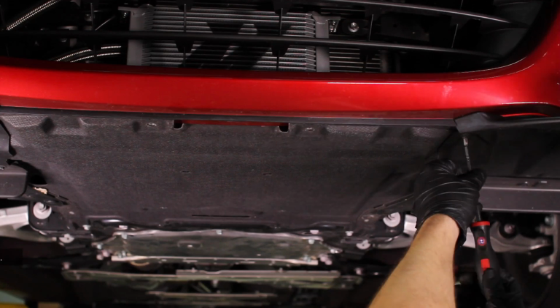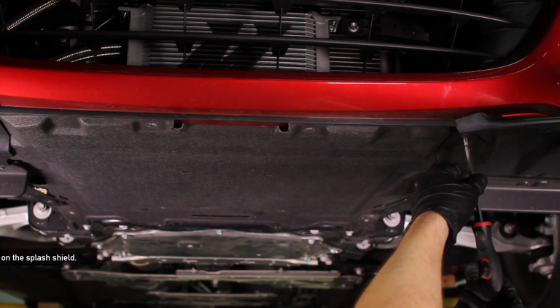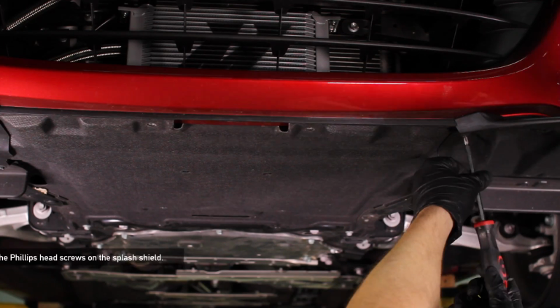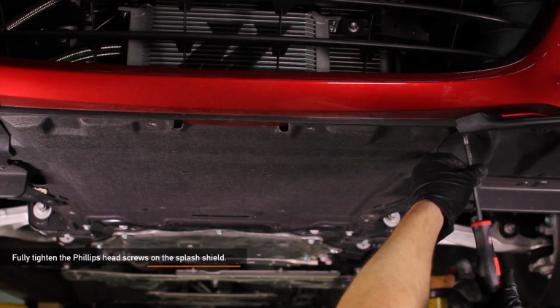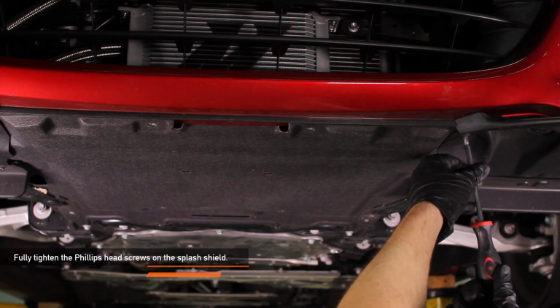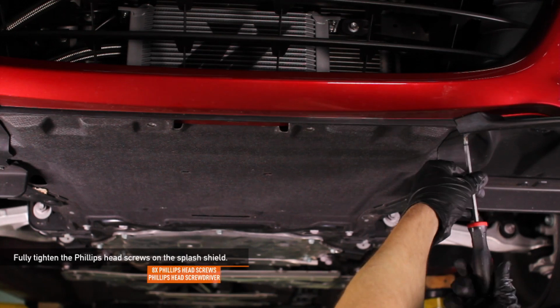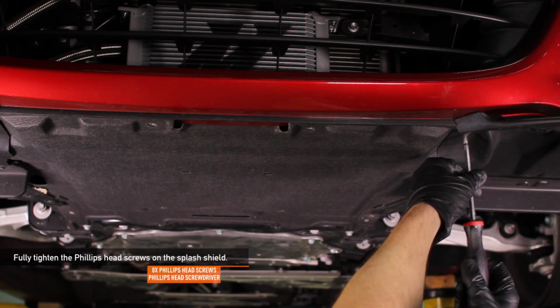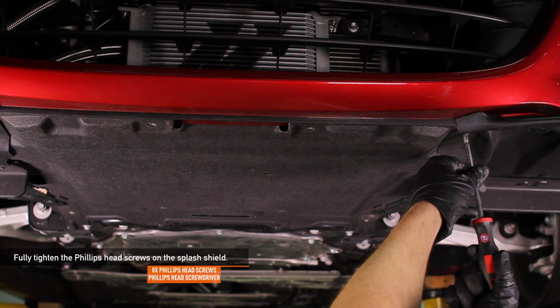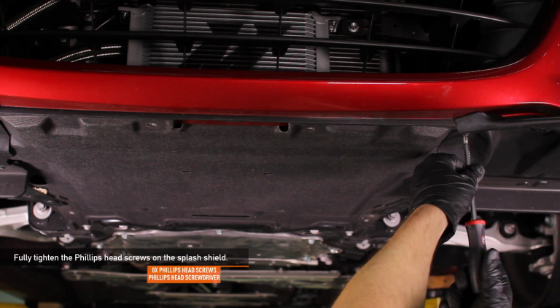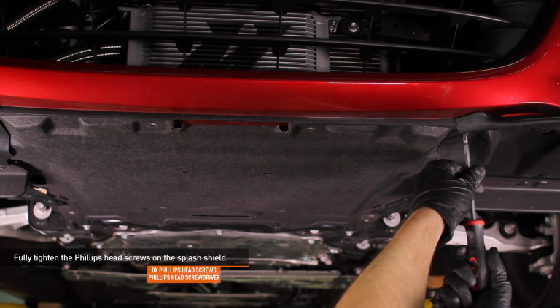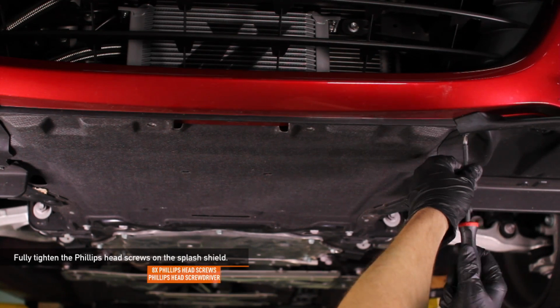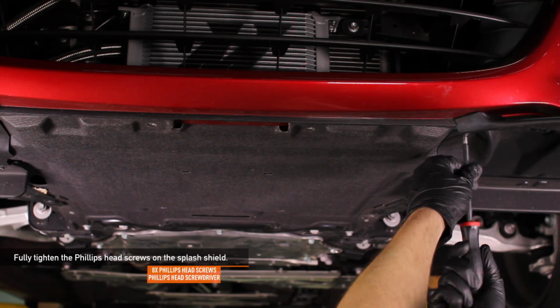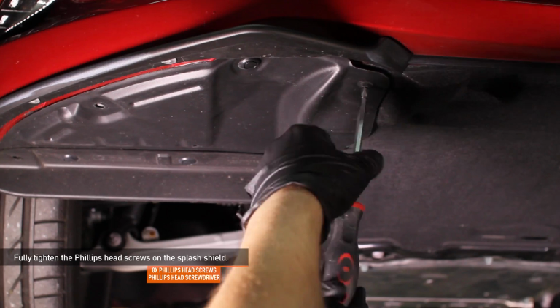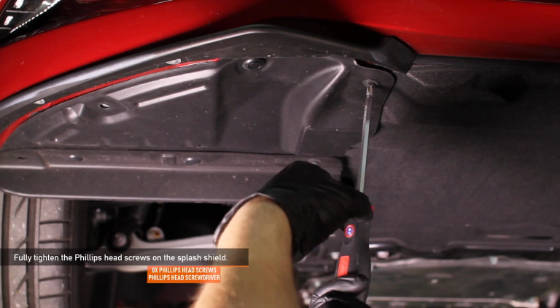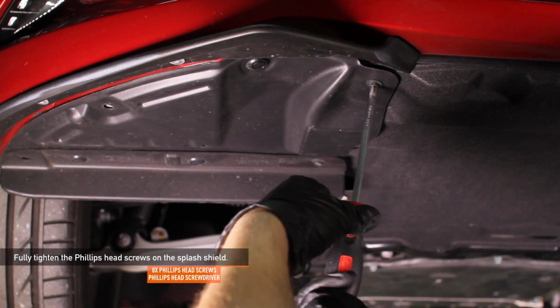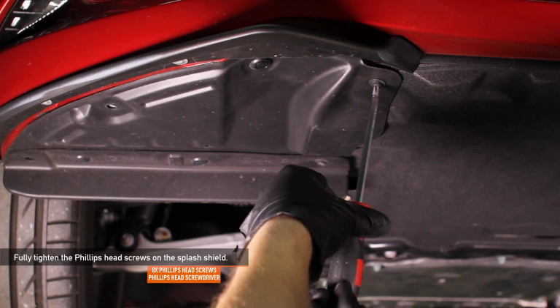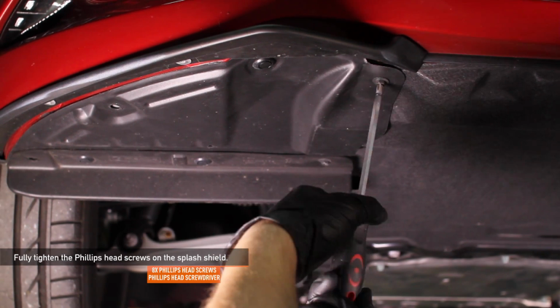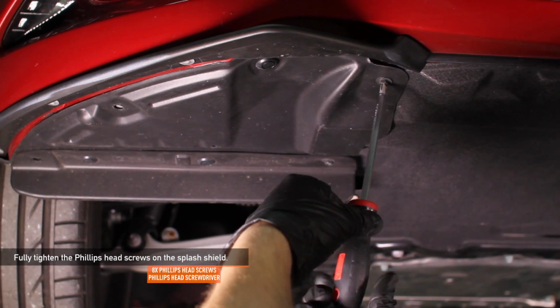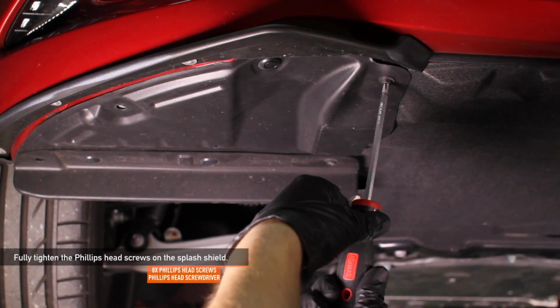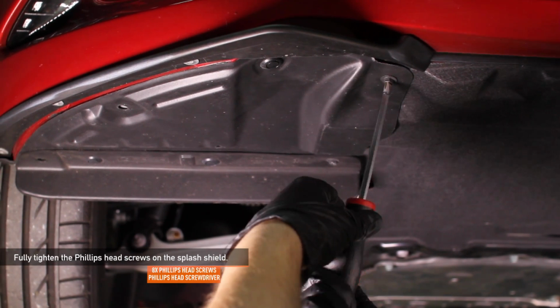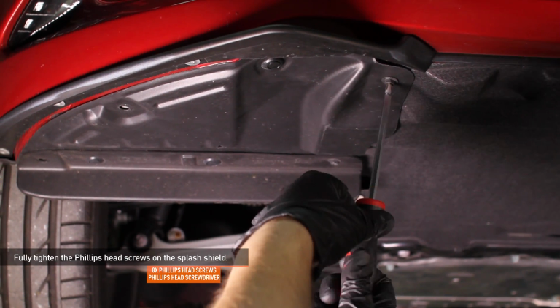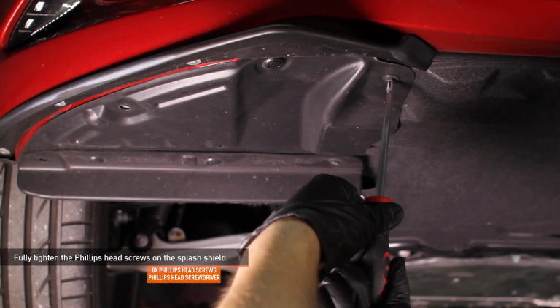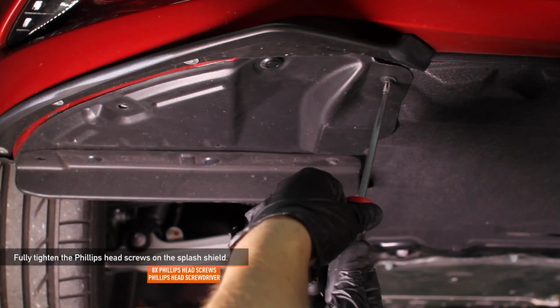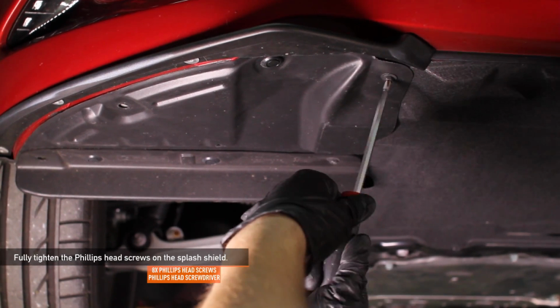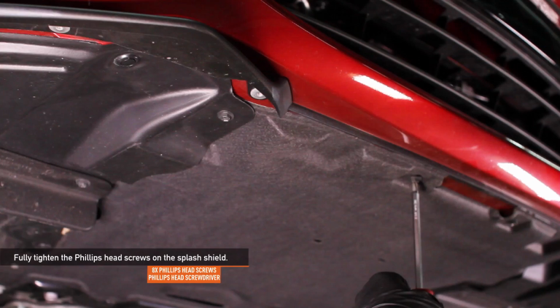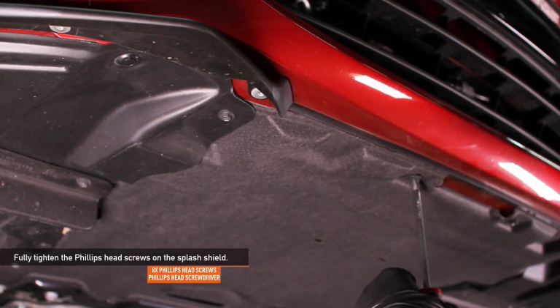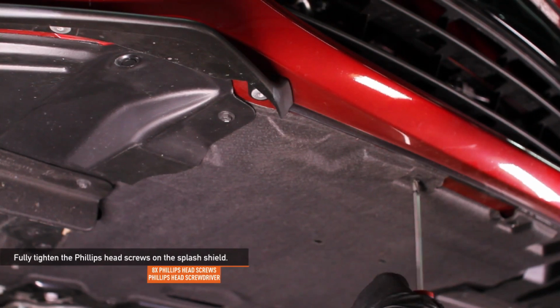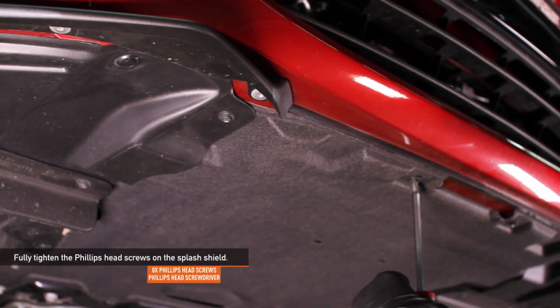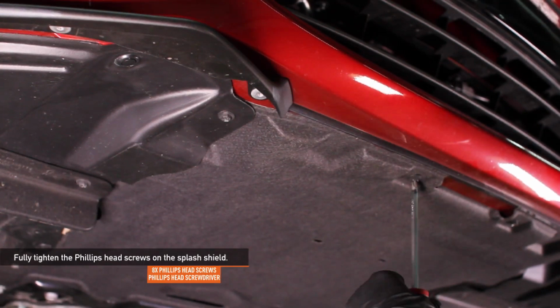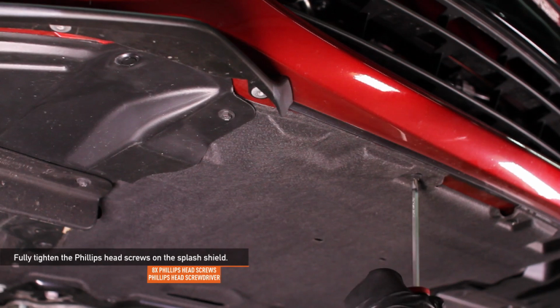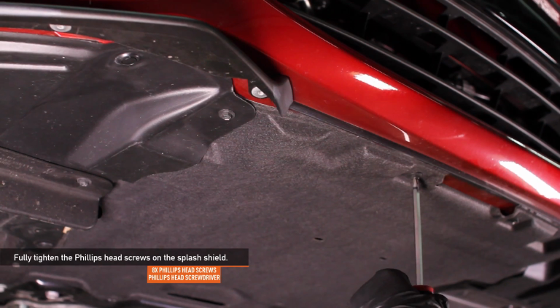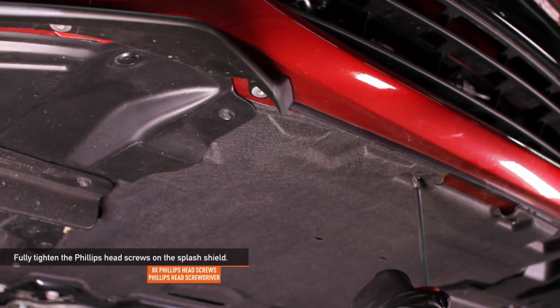Using either a Phillips head screwdriver or an 8mm socket, fully tighten the eight Phillips head screws on the splash shields.